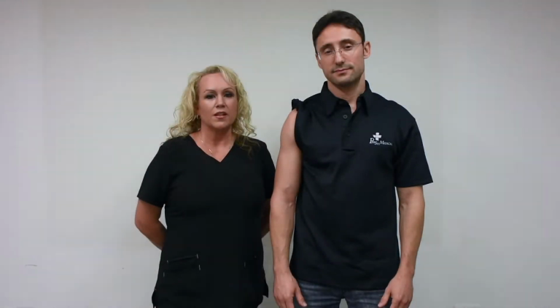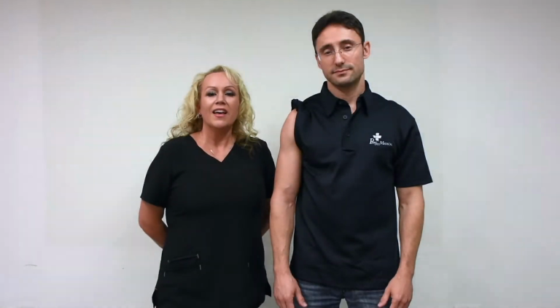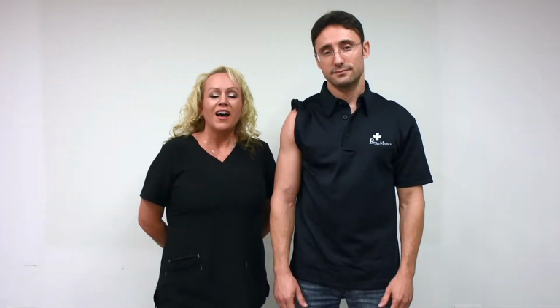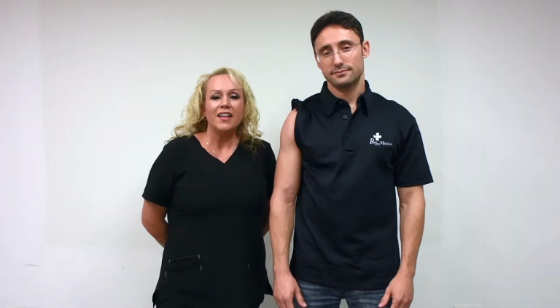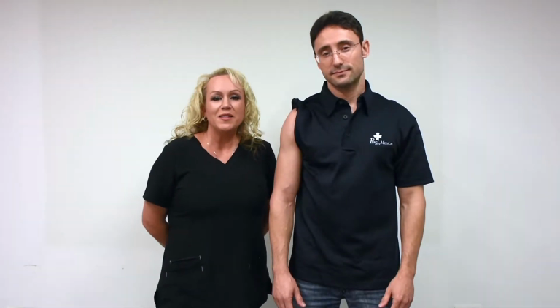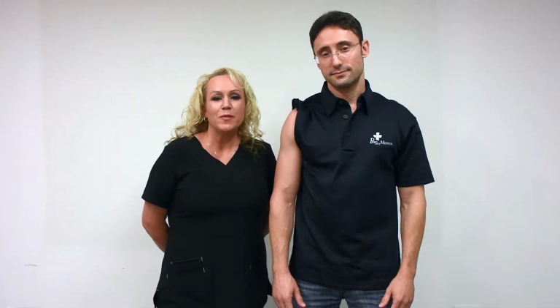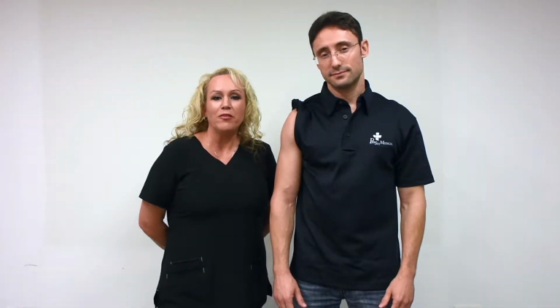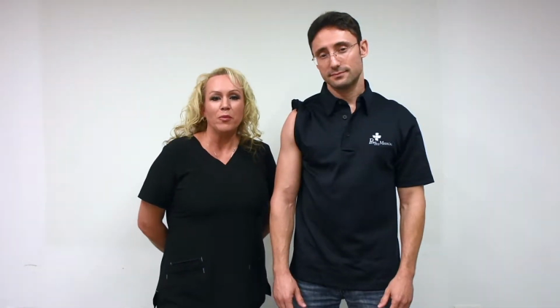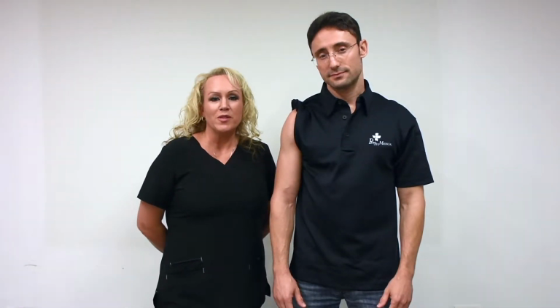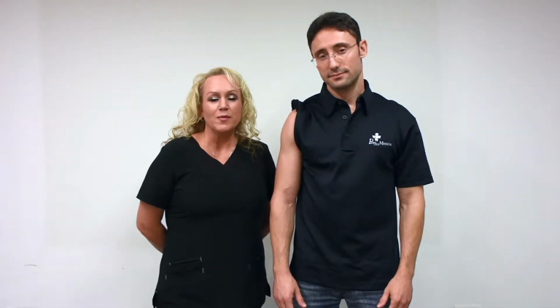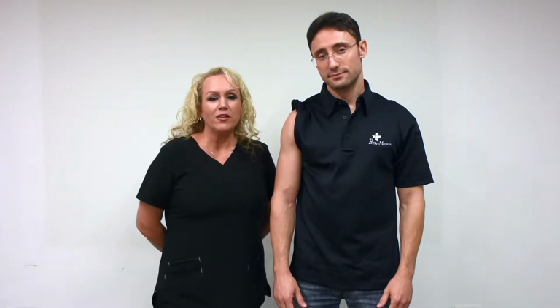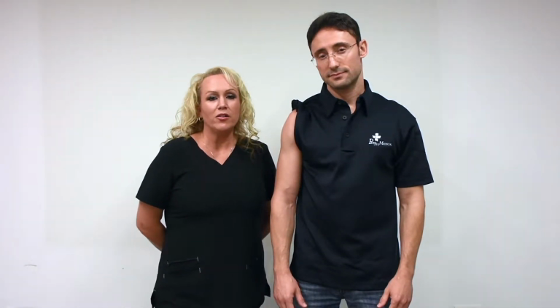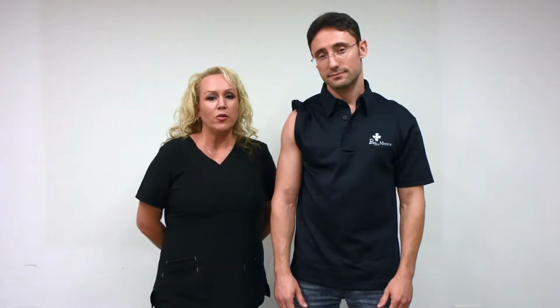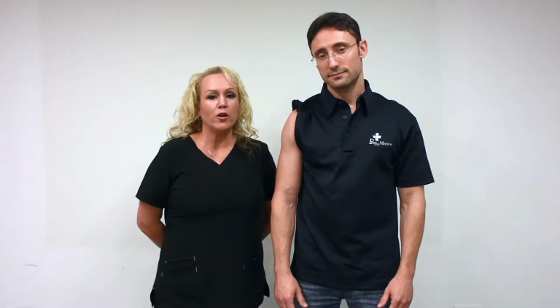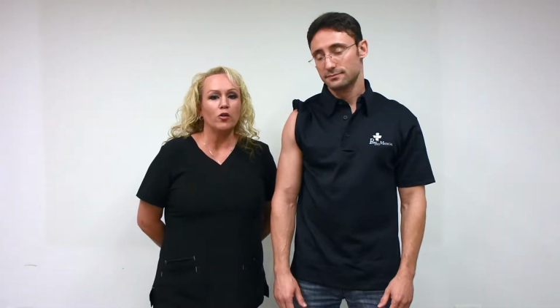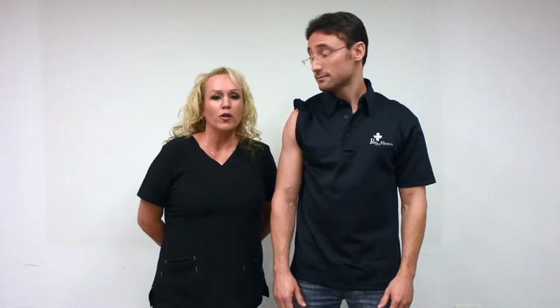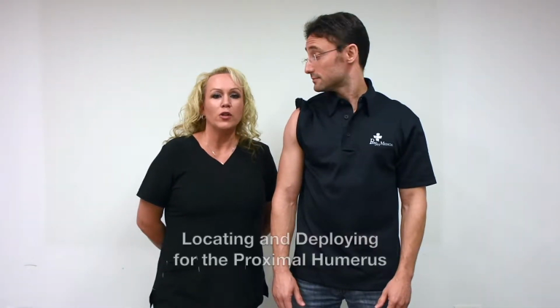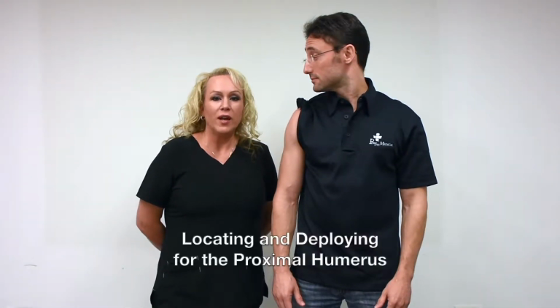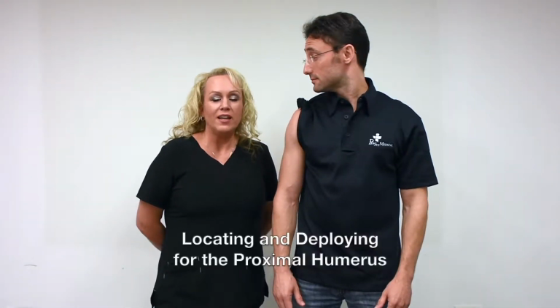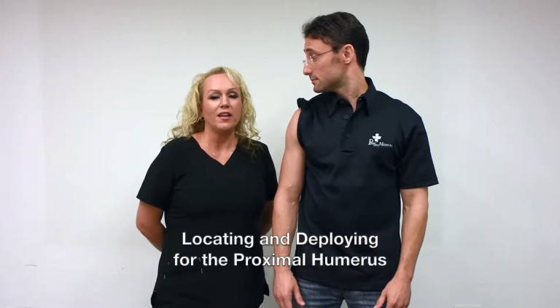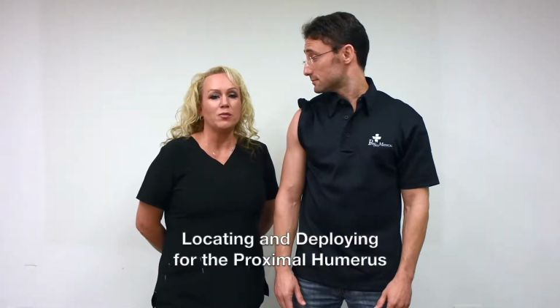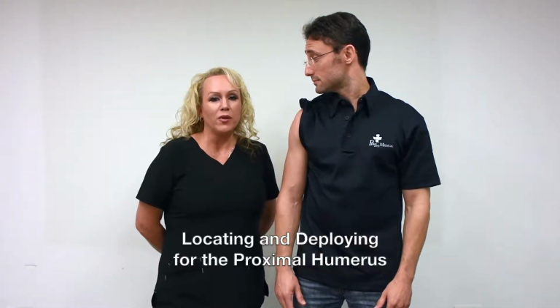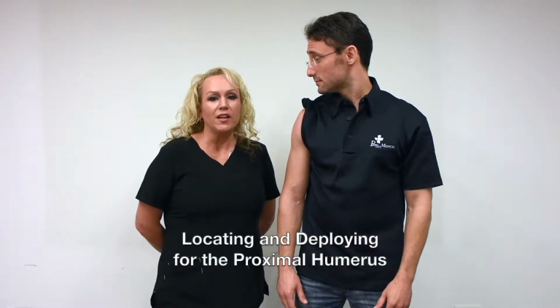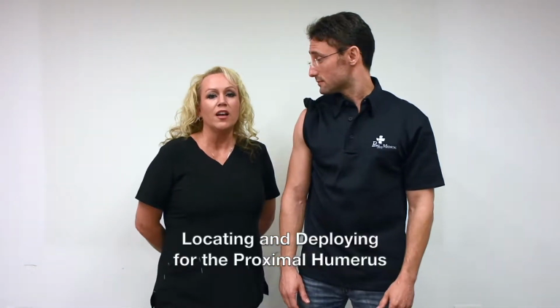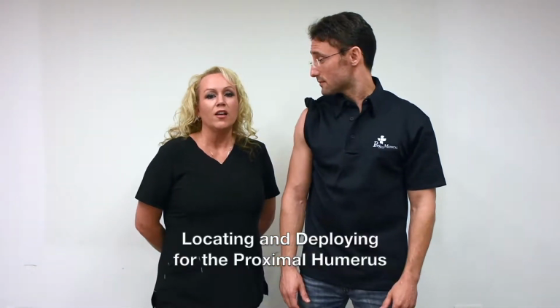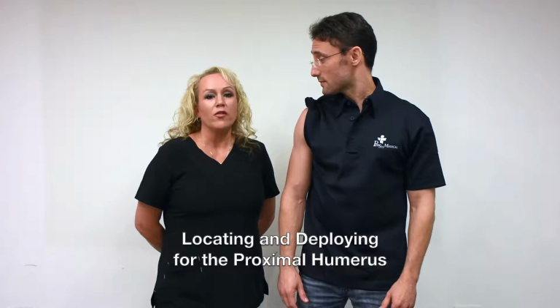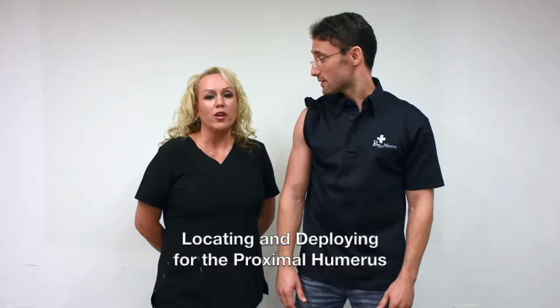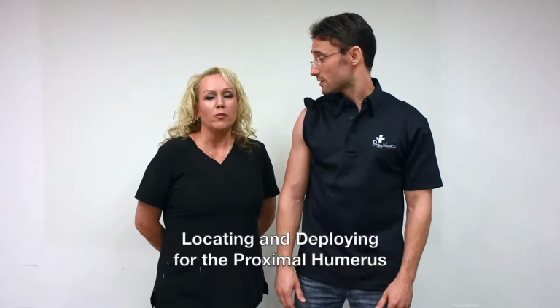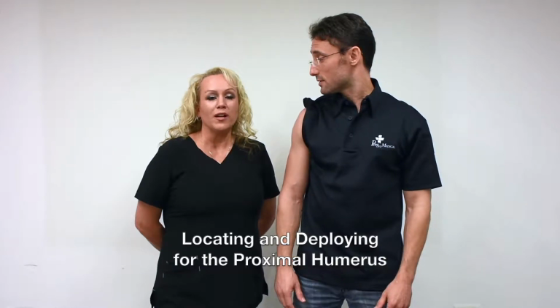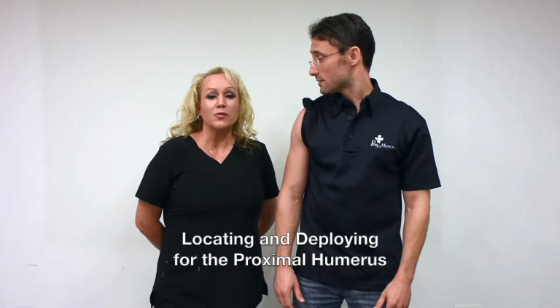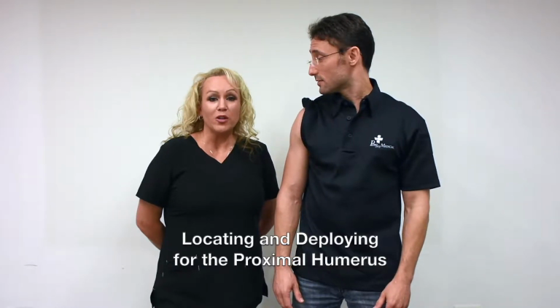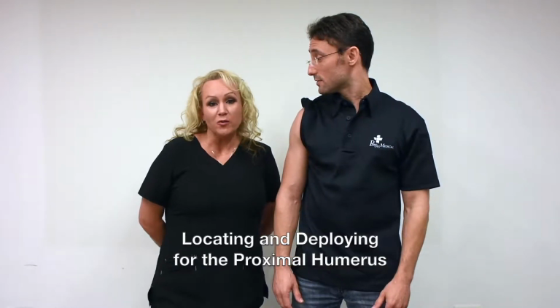Hi, this is Beth from Persis Medical going over locating and deploying for the proximal humerus.